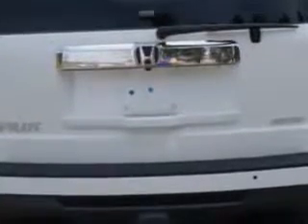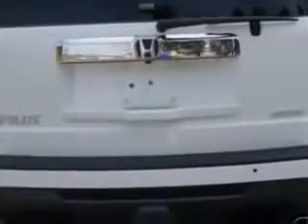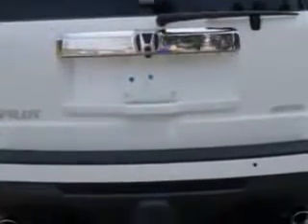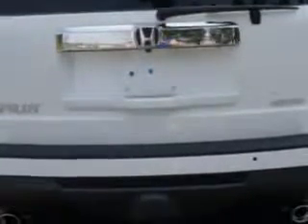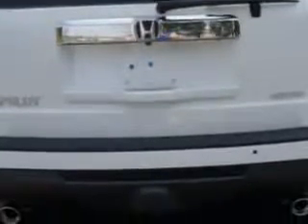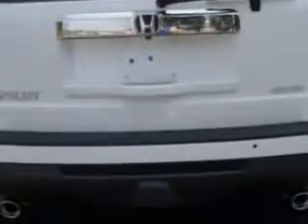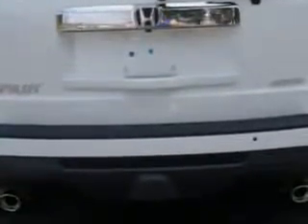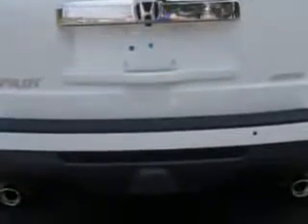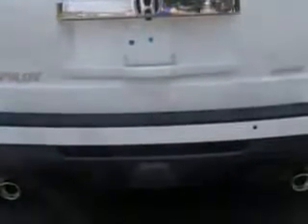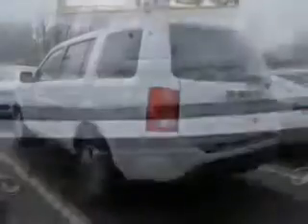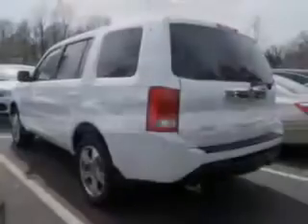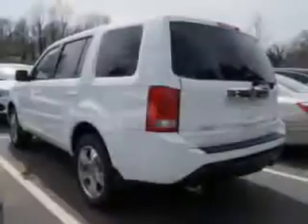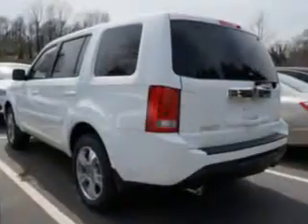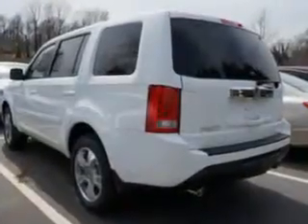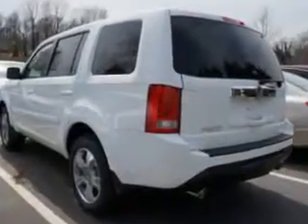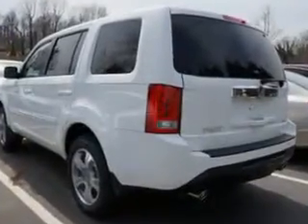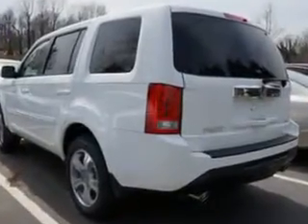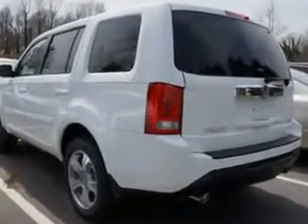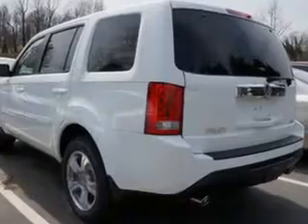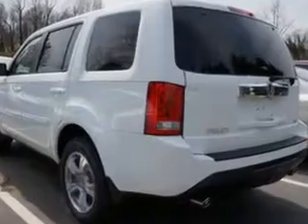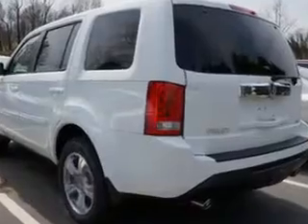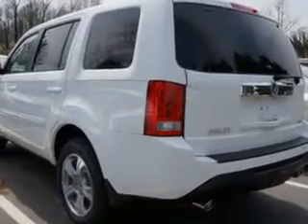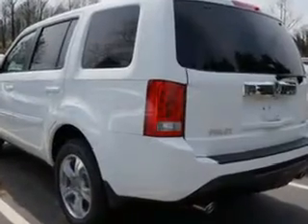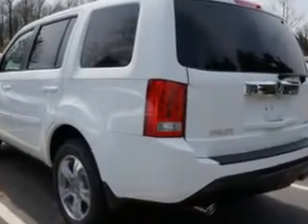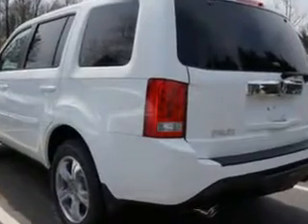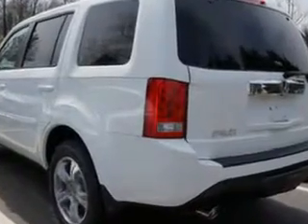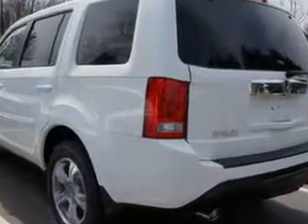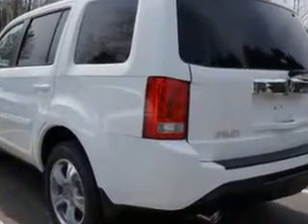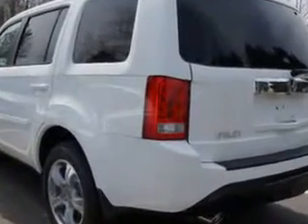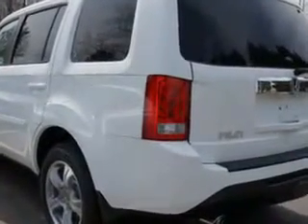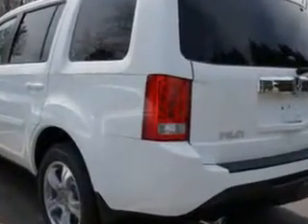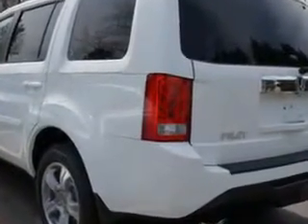Enjoy the drive, feel safe, and have peace of mind in this 2014 Honda Pilot. See us at Van York Auto Mall today.